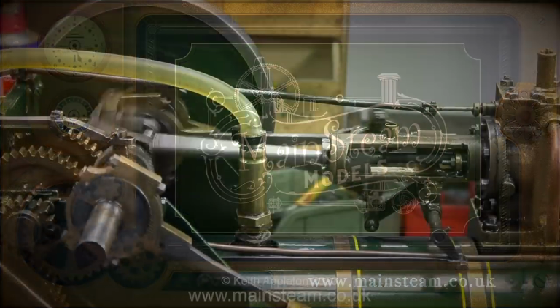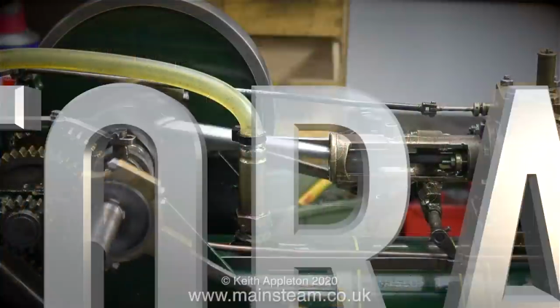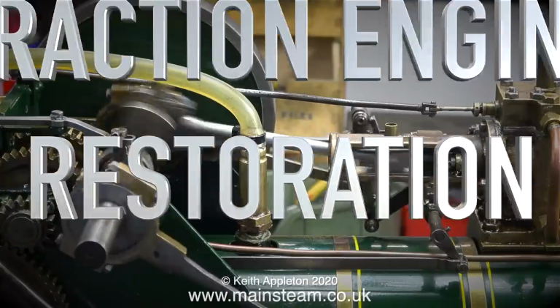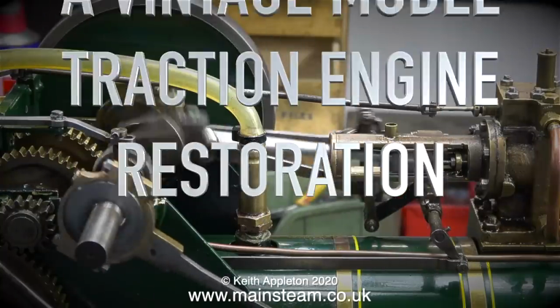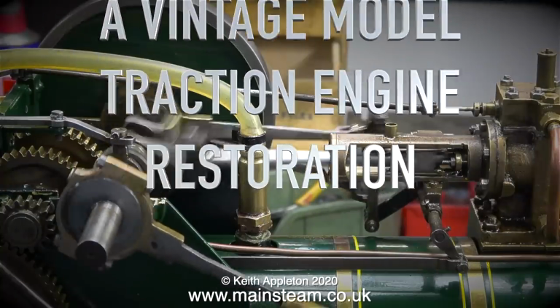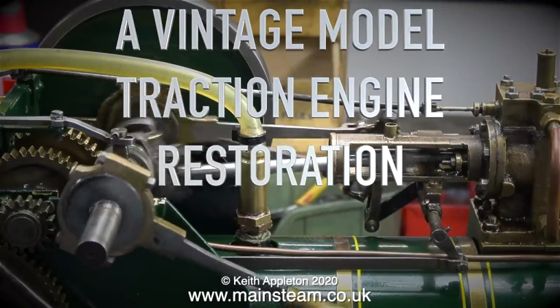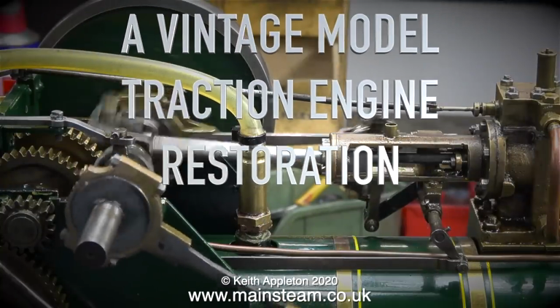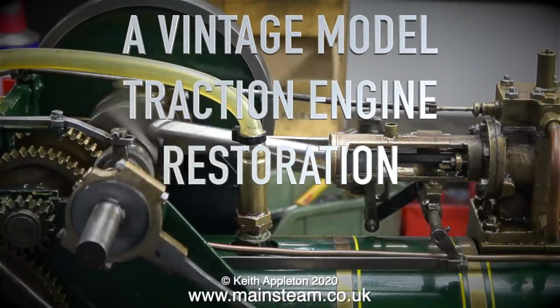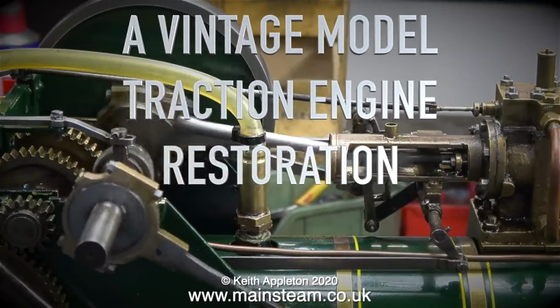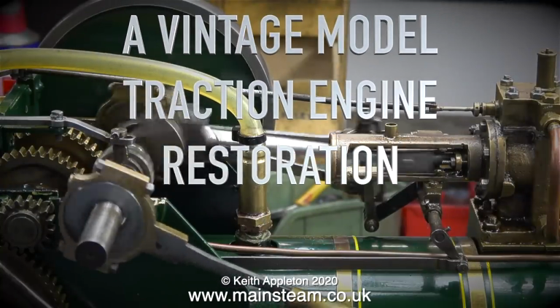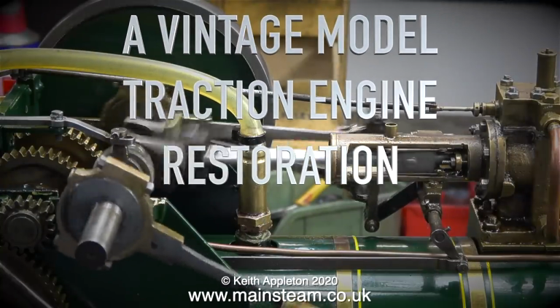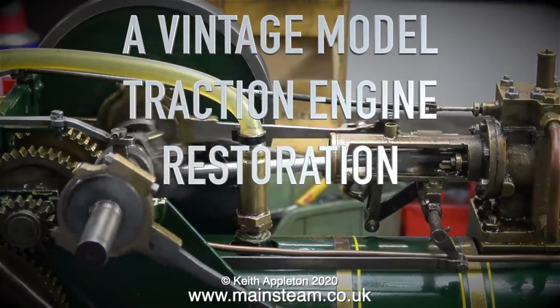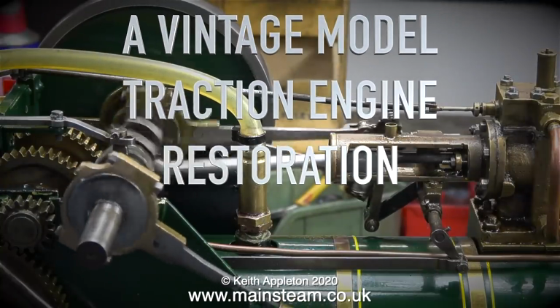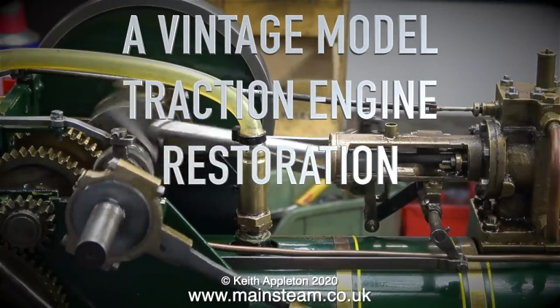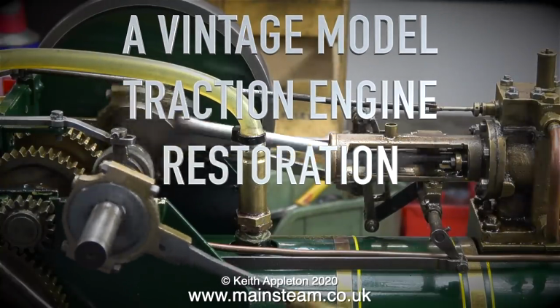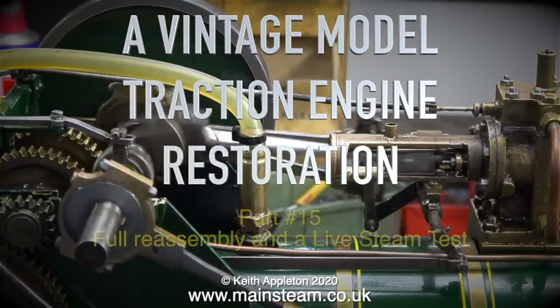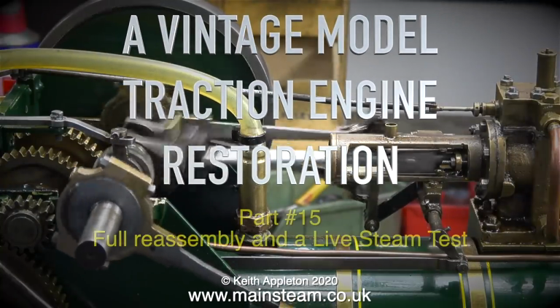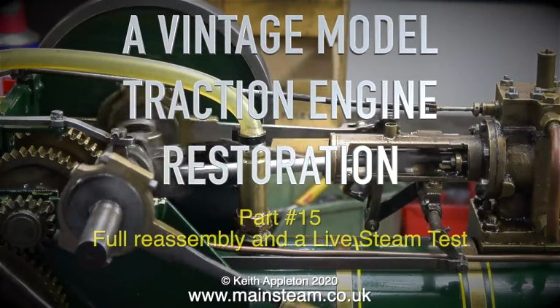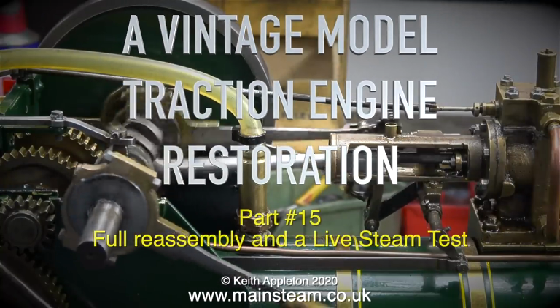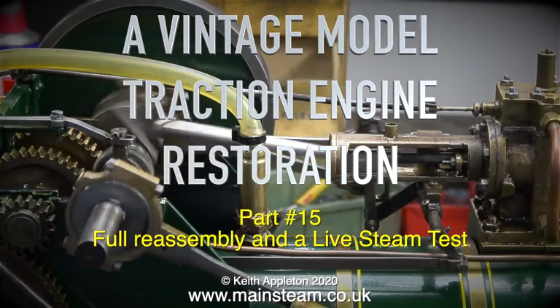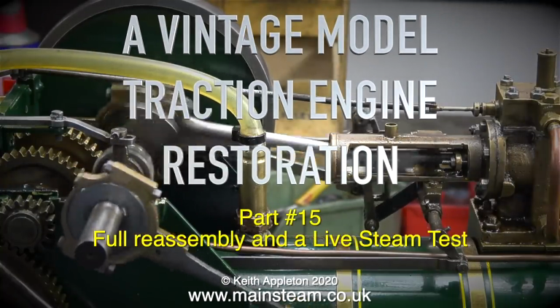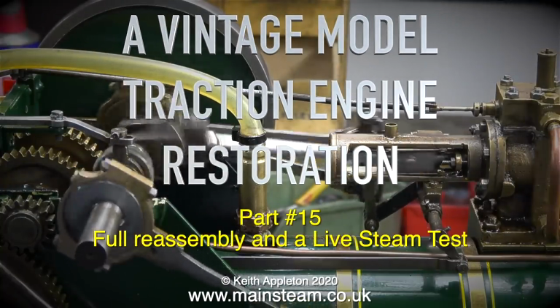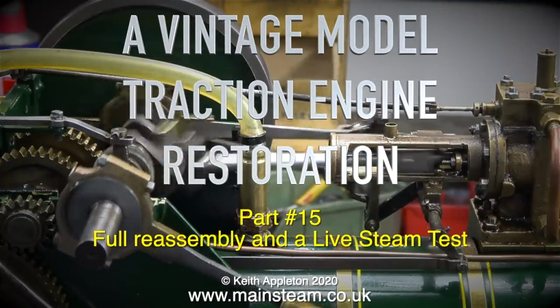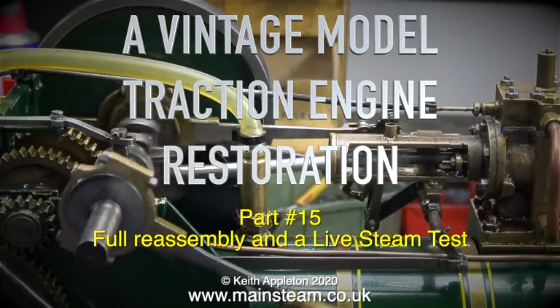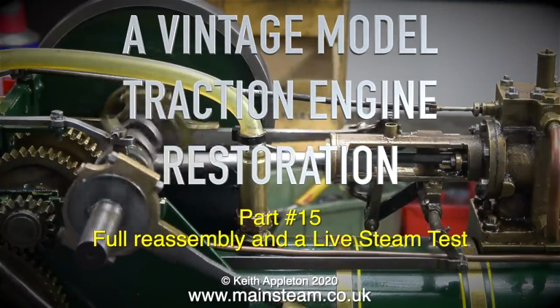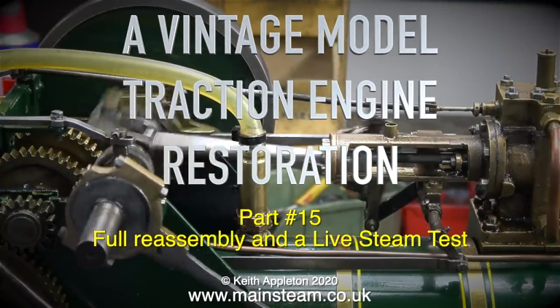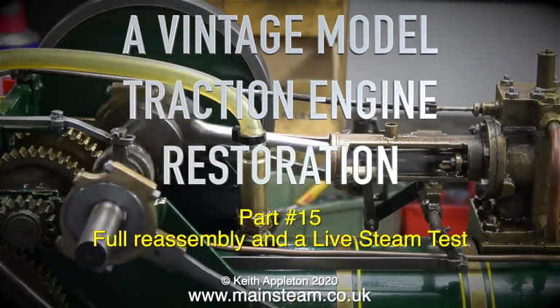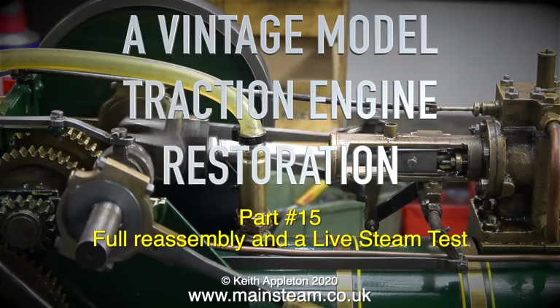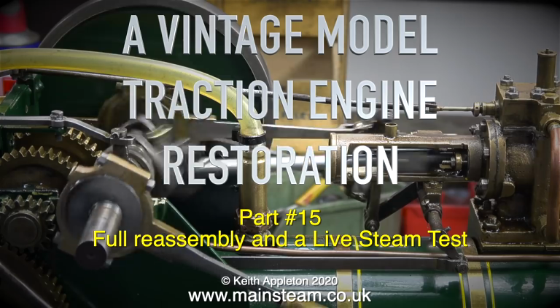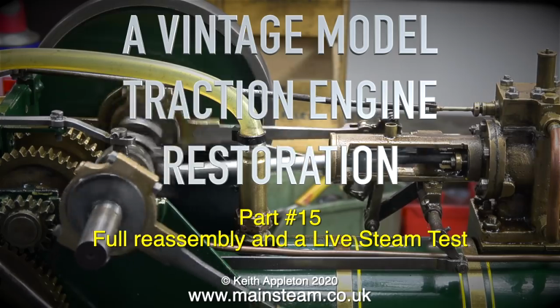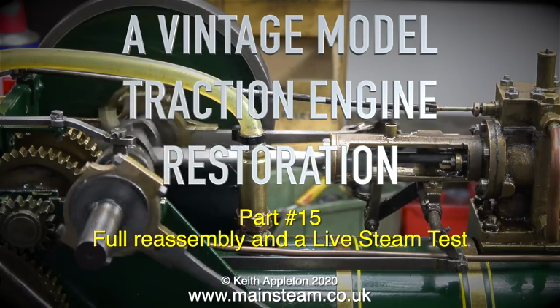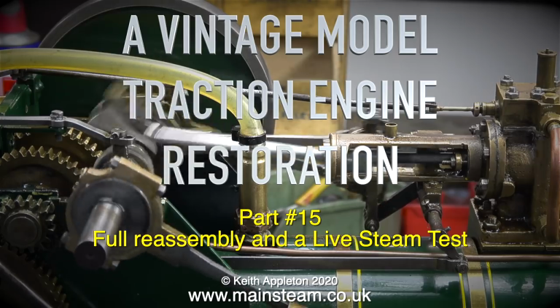A vintage model traction engine restoration, this is part 15: full reassembly and a live steam test.